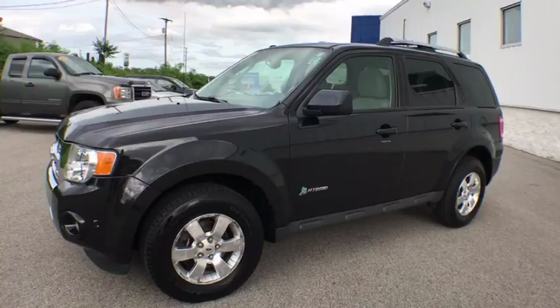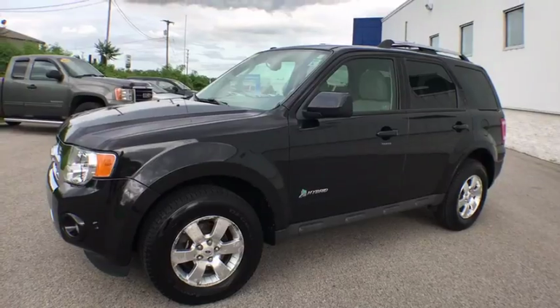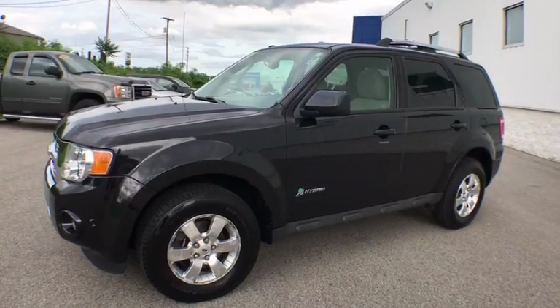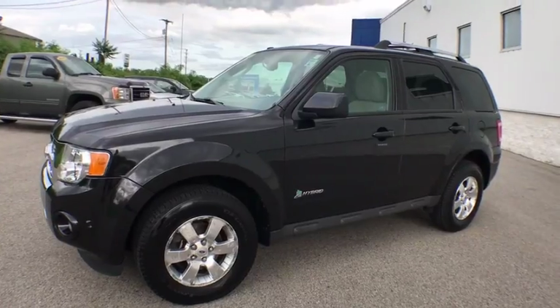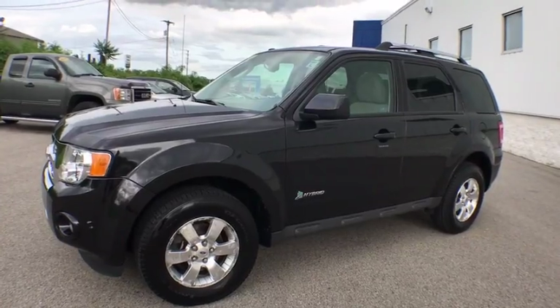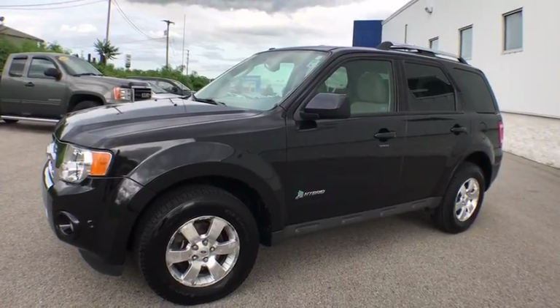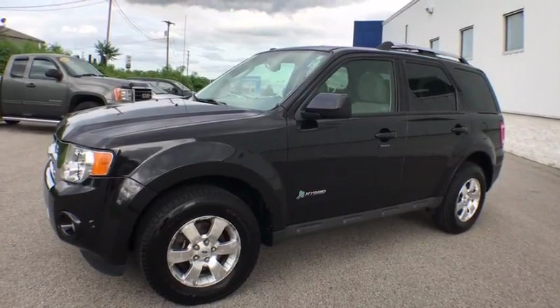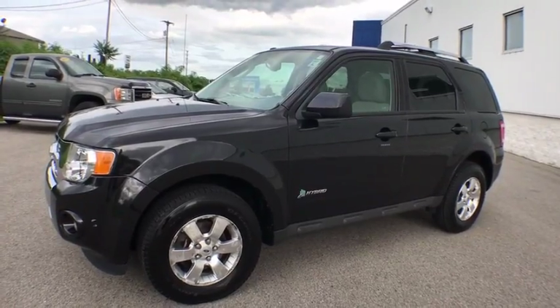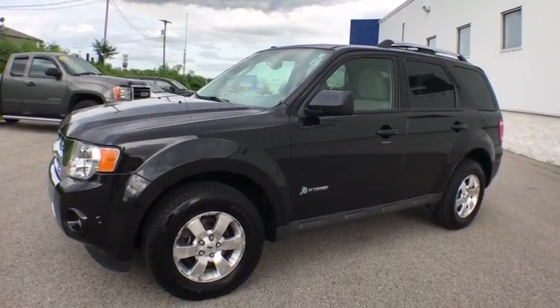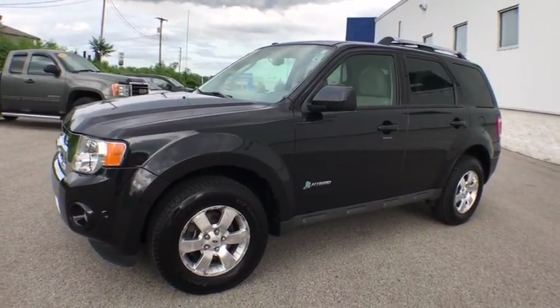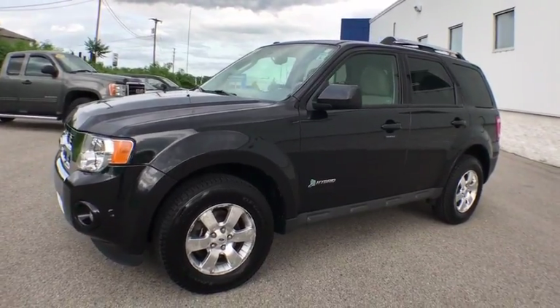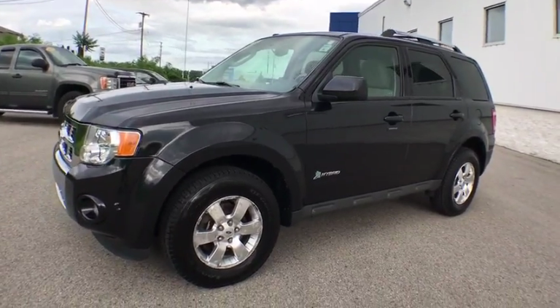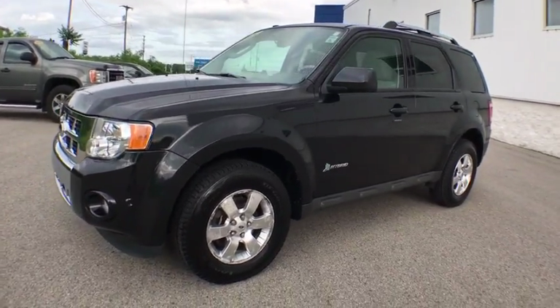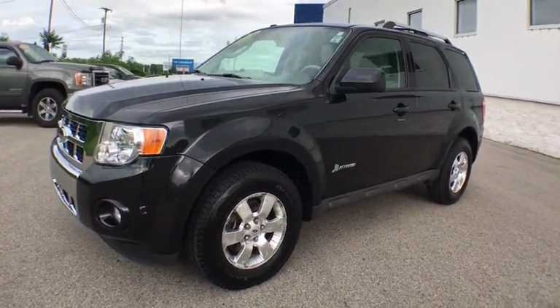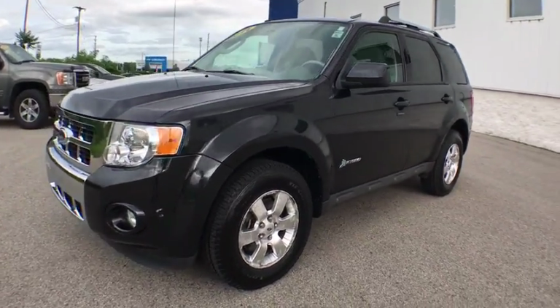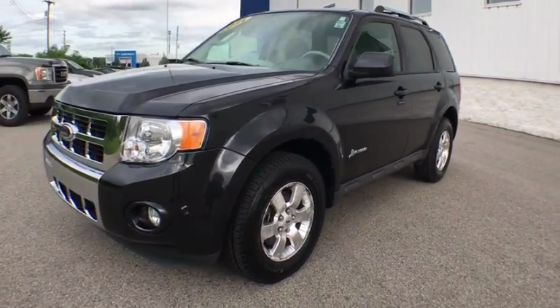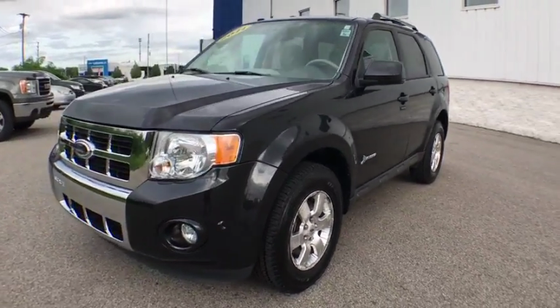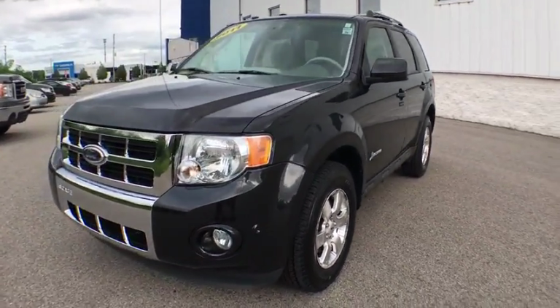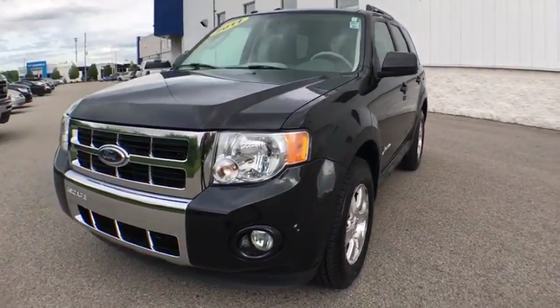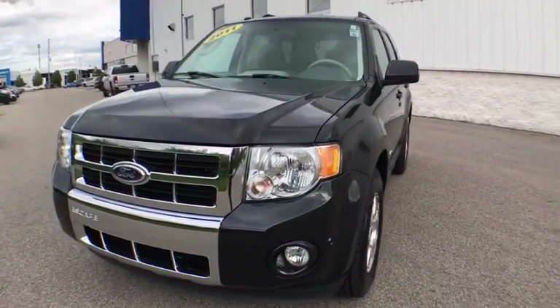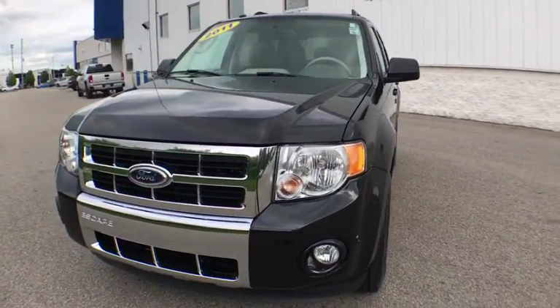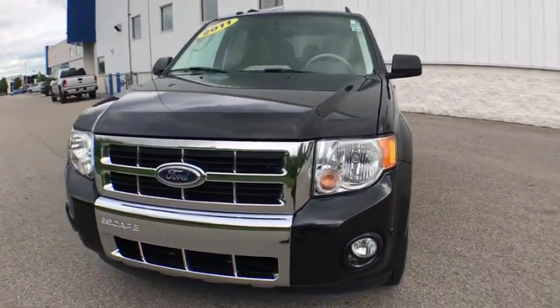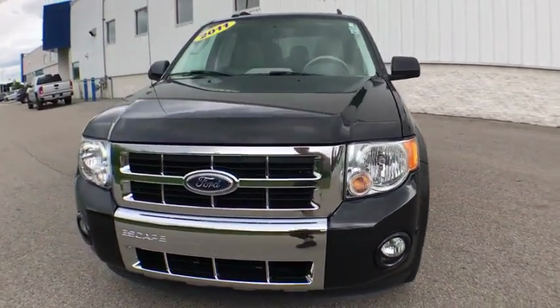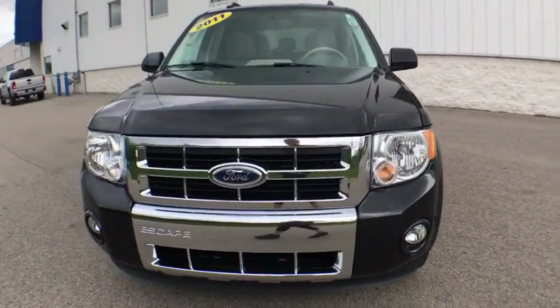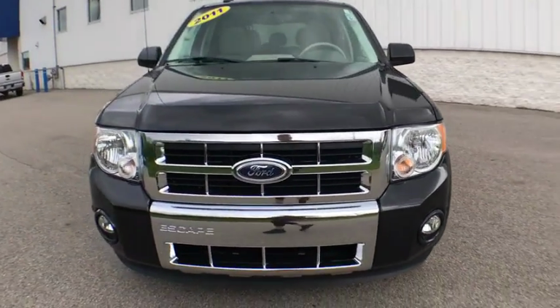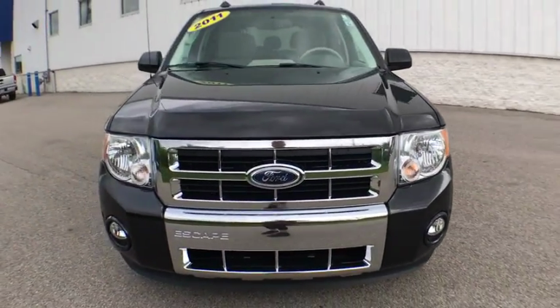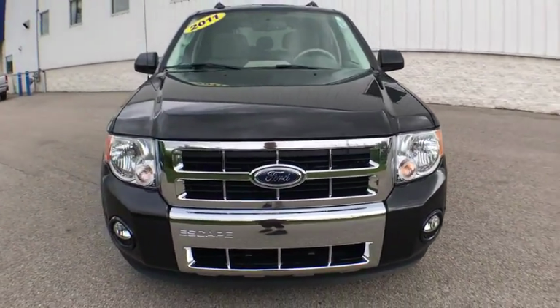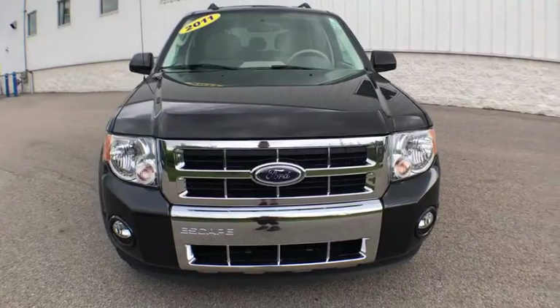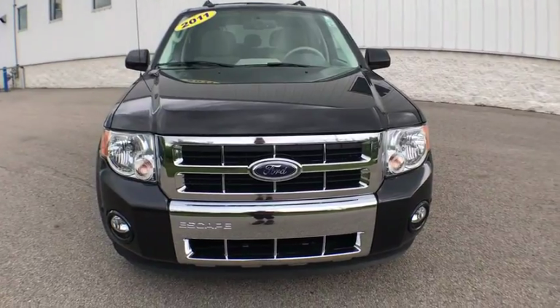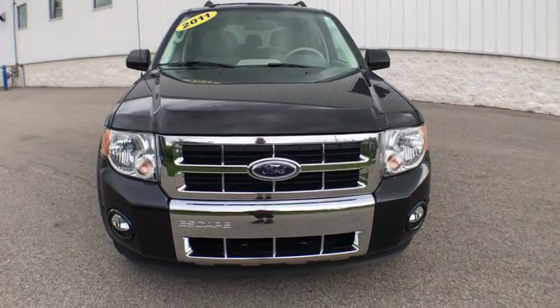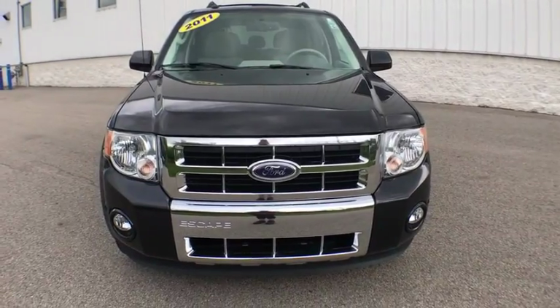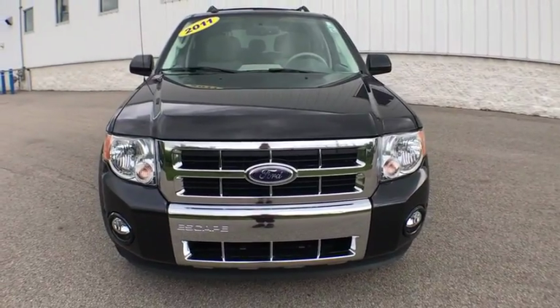2011 Ford Escape. Gas engines flex, tow, zip and go with Ford Escape.